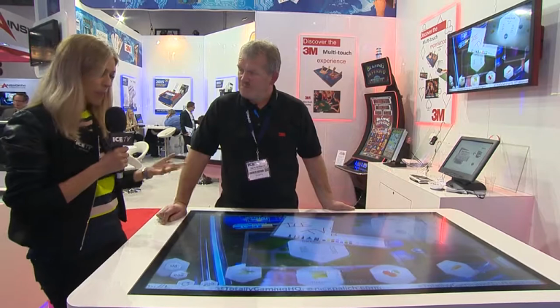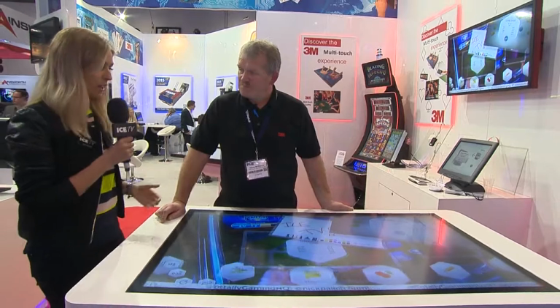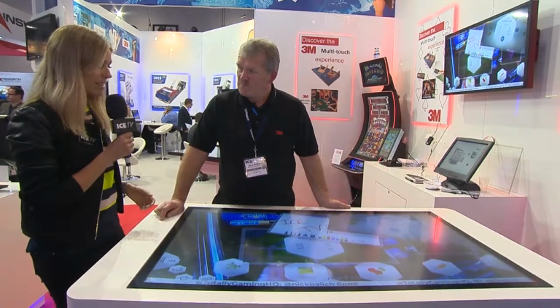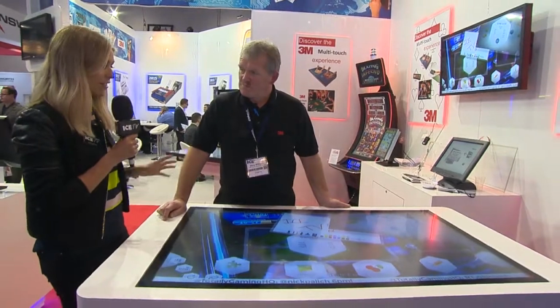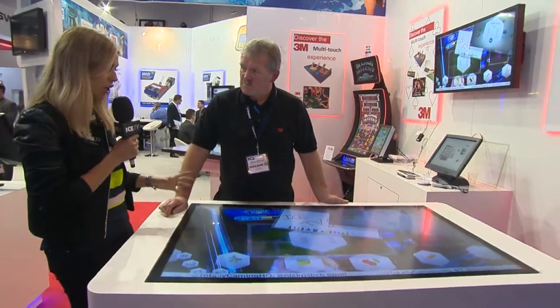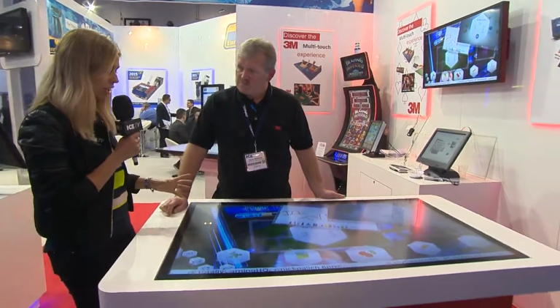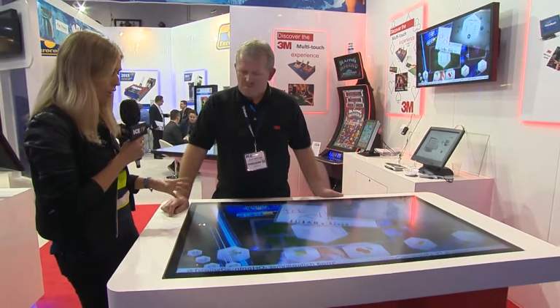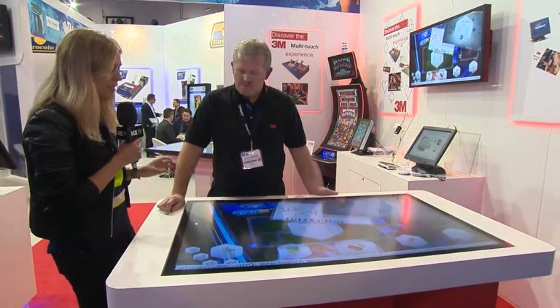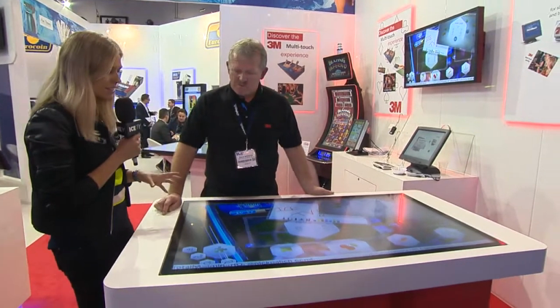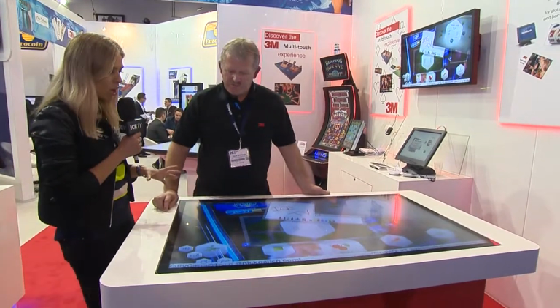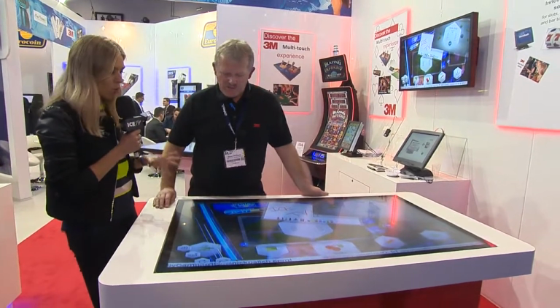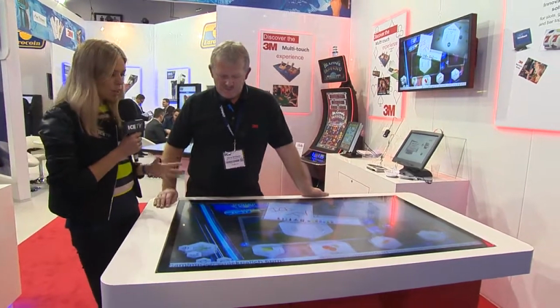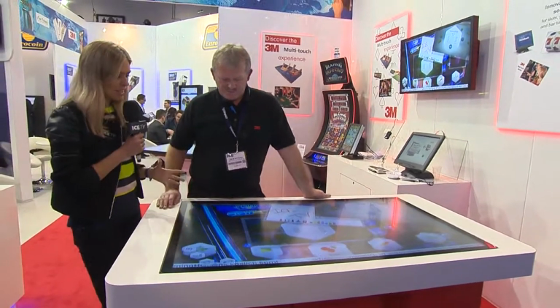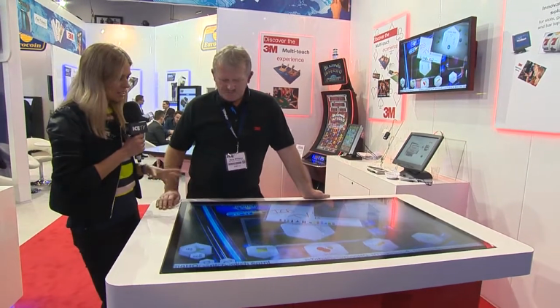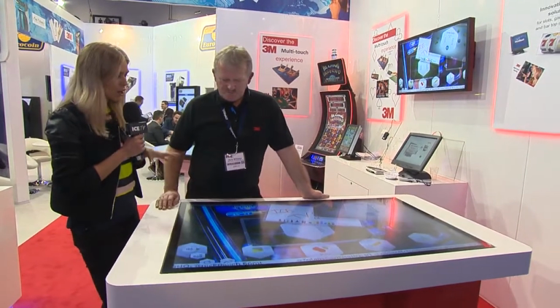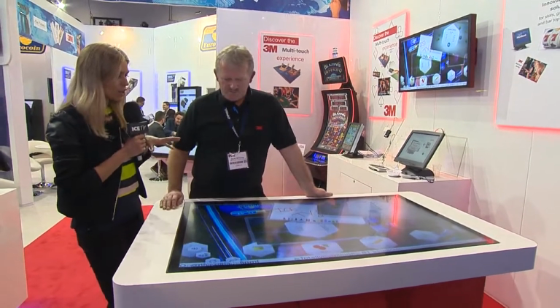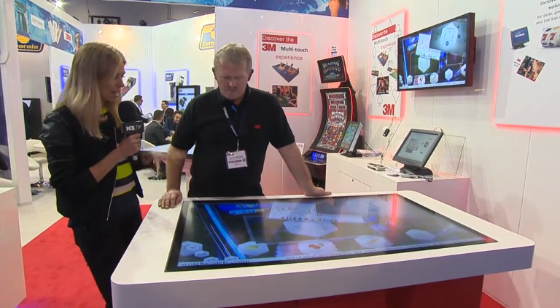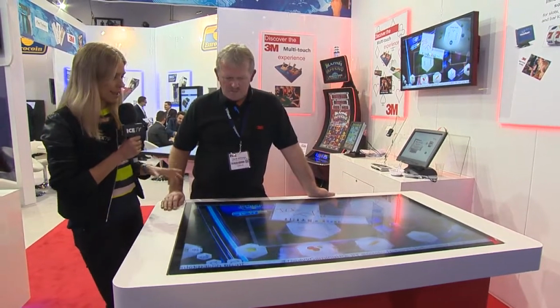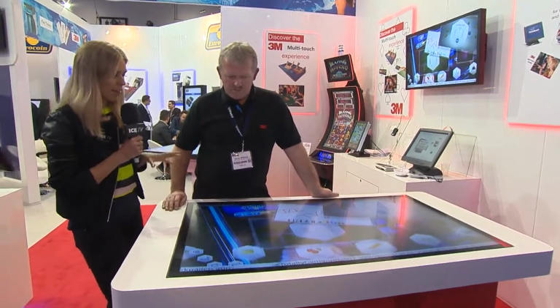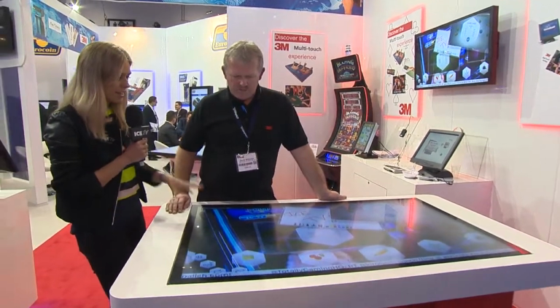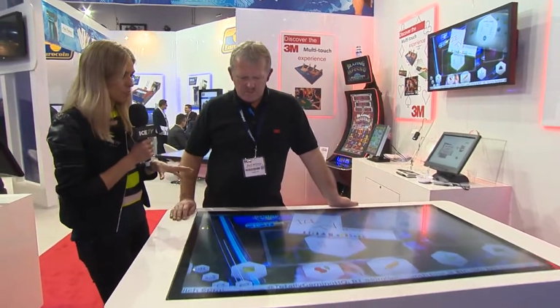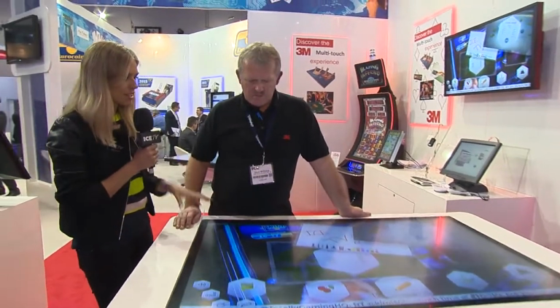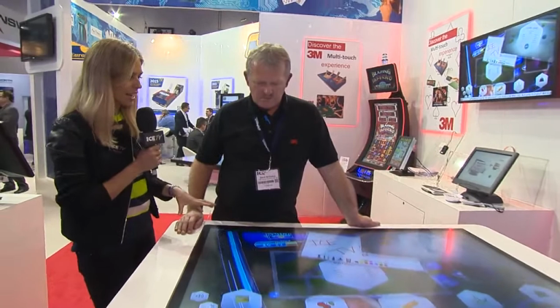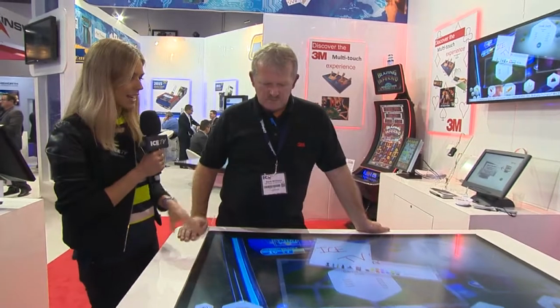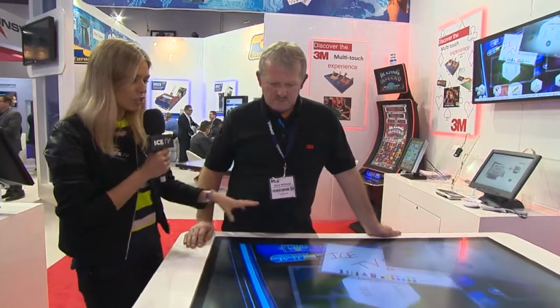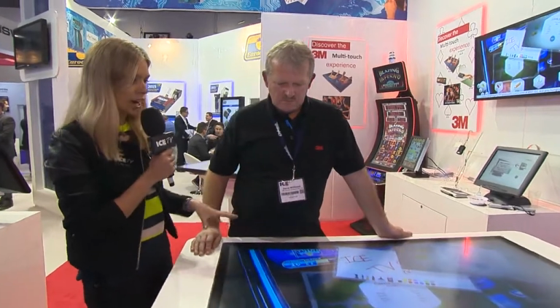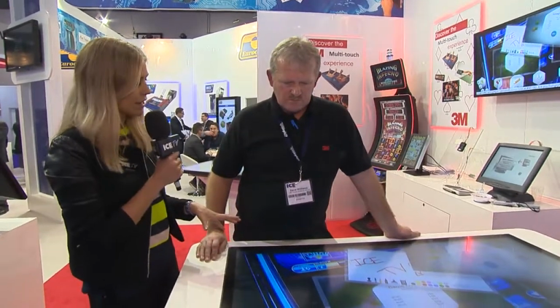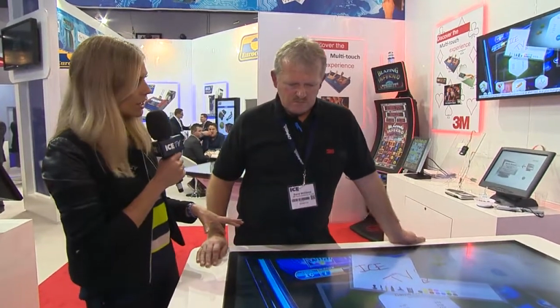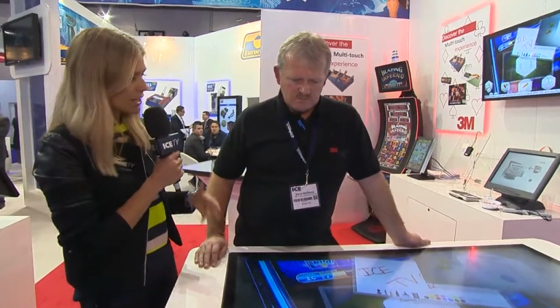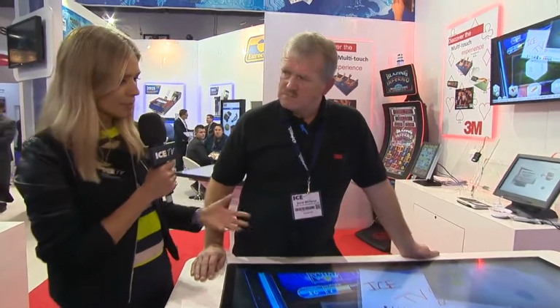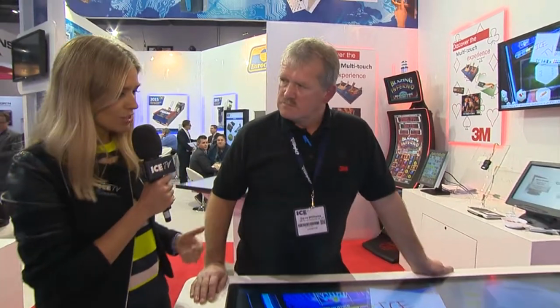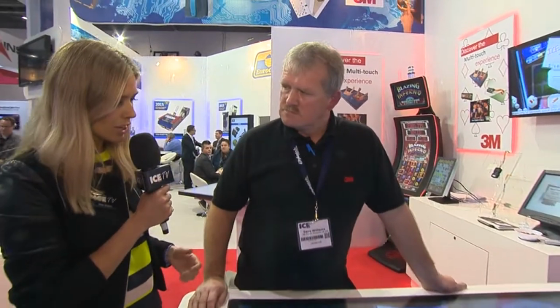Pretty impressive, lots going on. But tell us, what is it that's so unique about this particular interactive display screen?